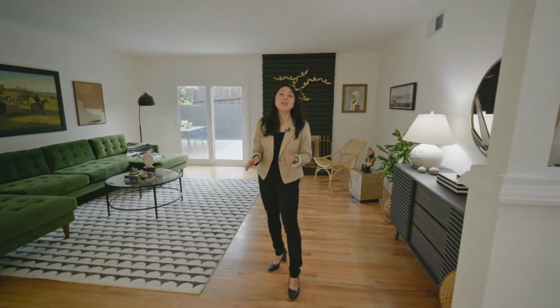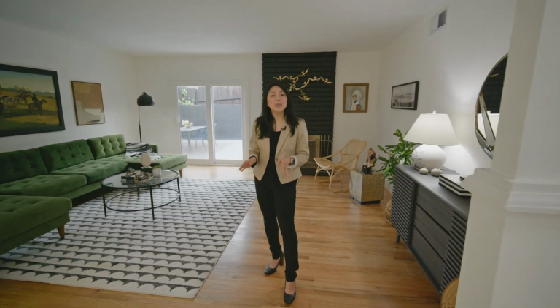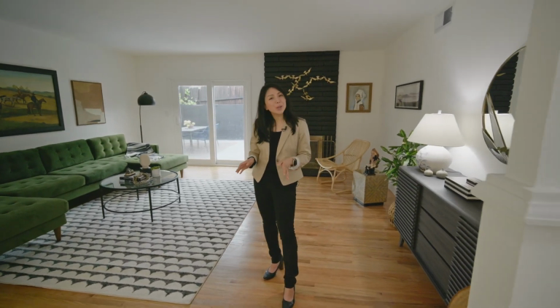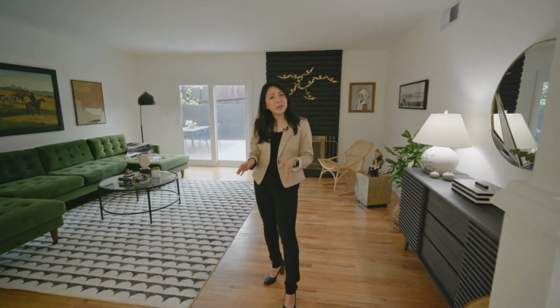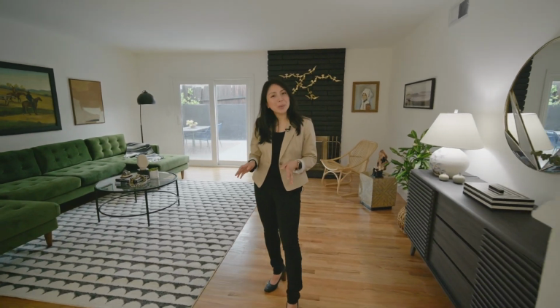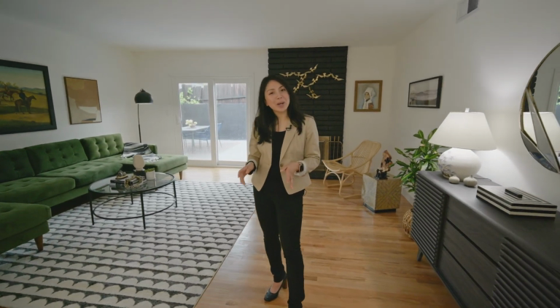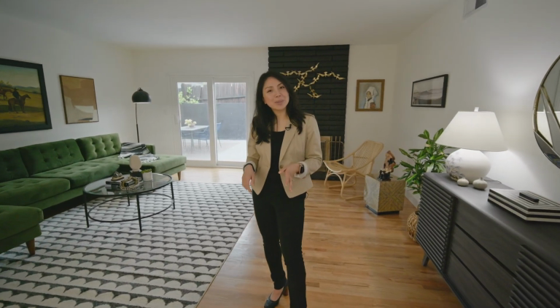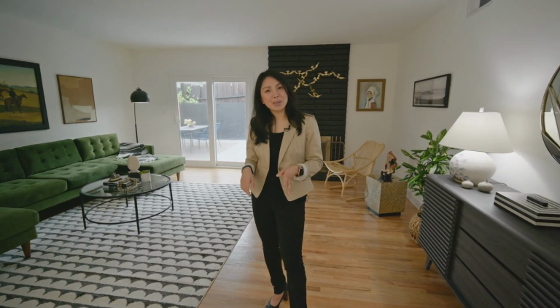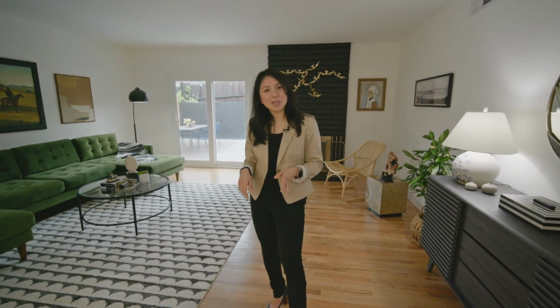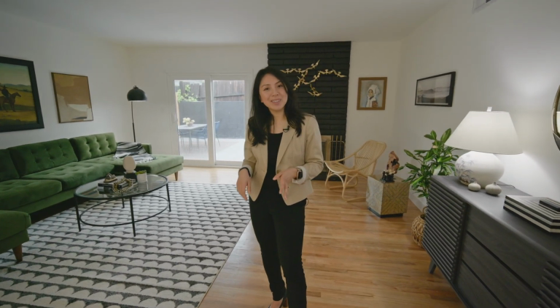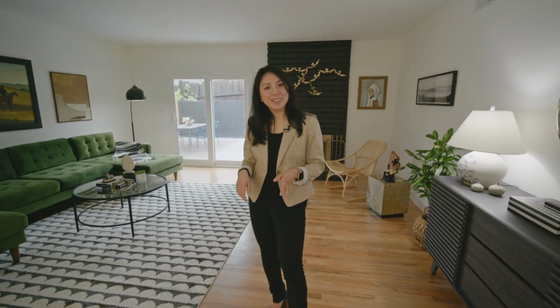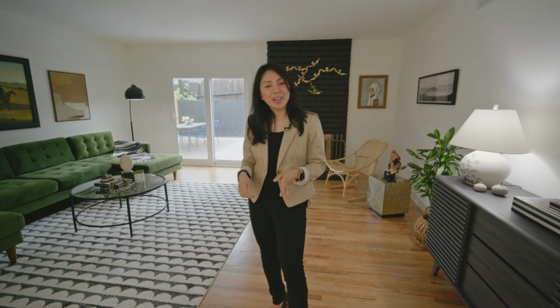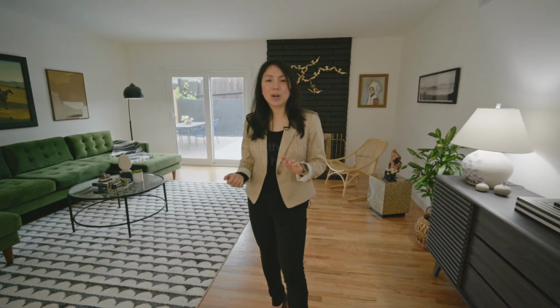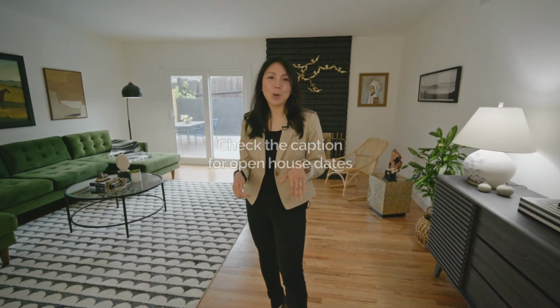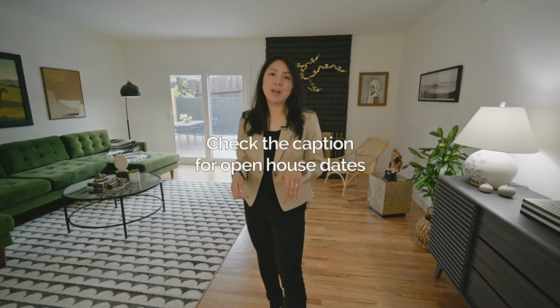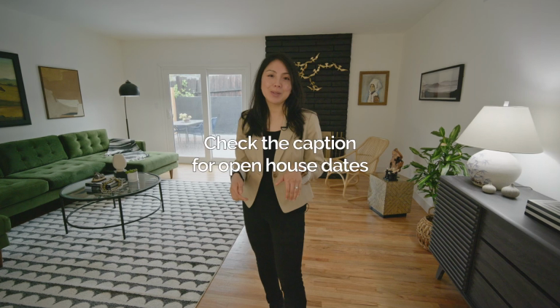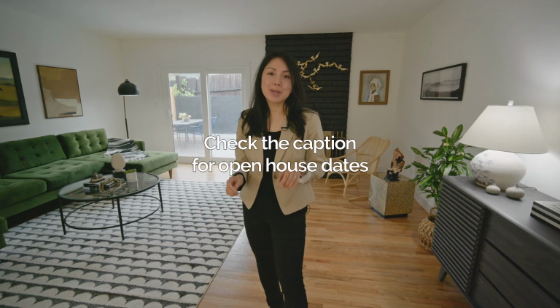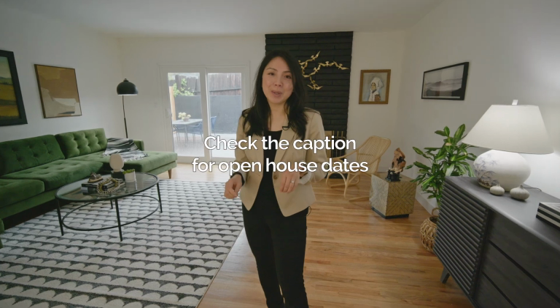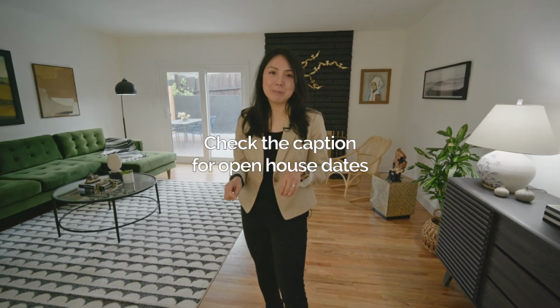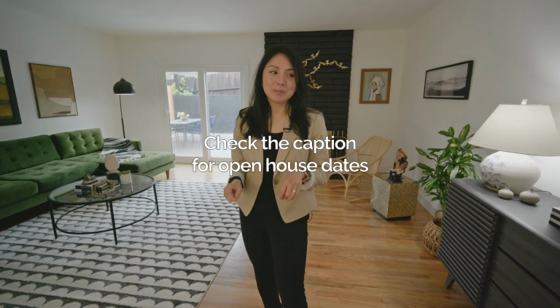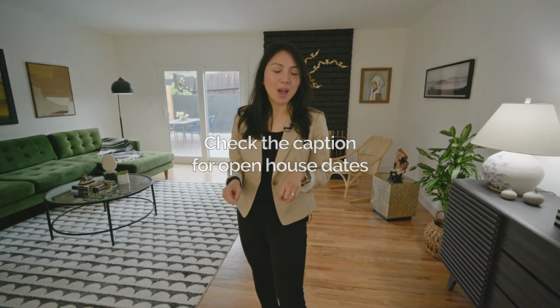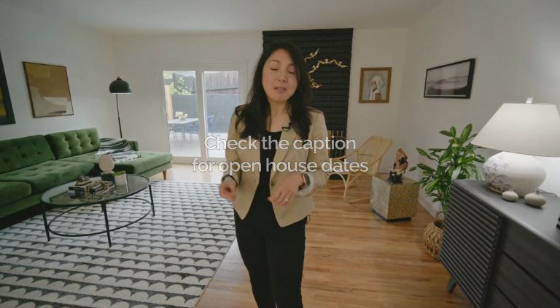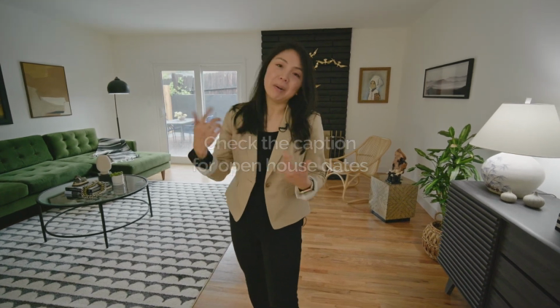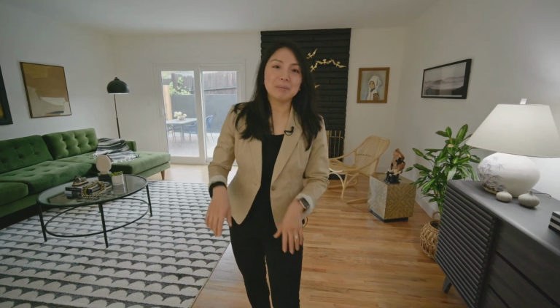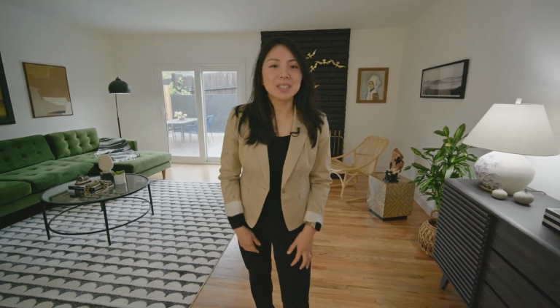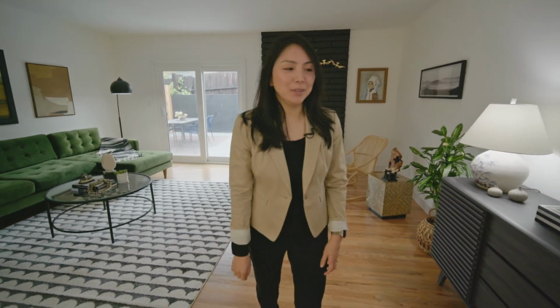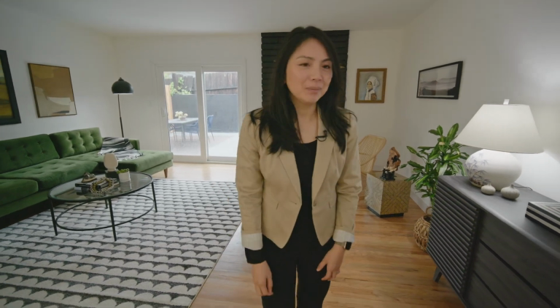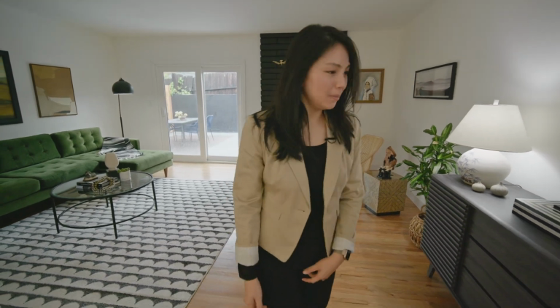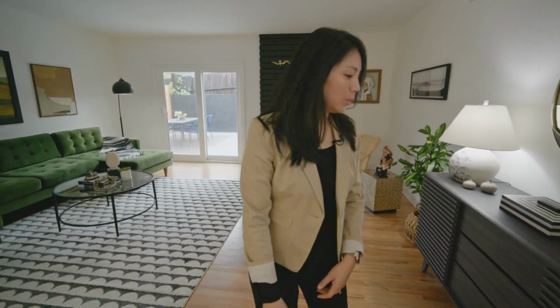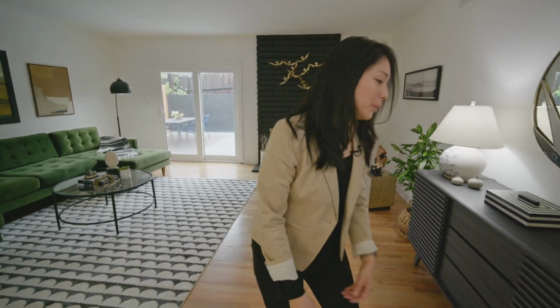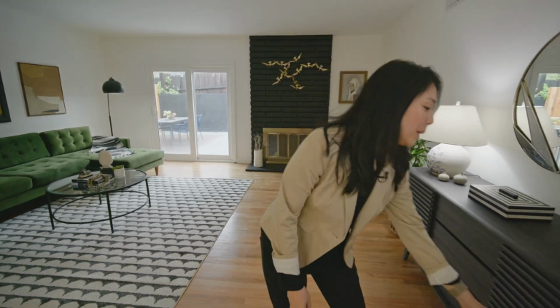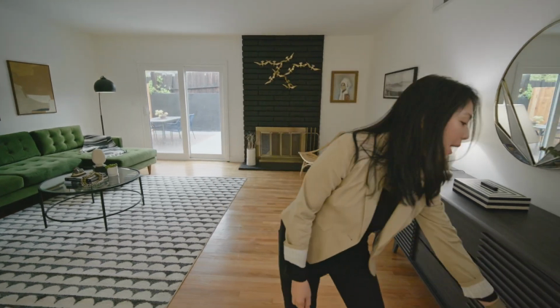Do you know anyone that would want to come see it in person? There are open houses coming up. All right, let's go — let me get my hat.